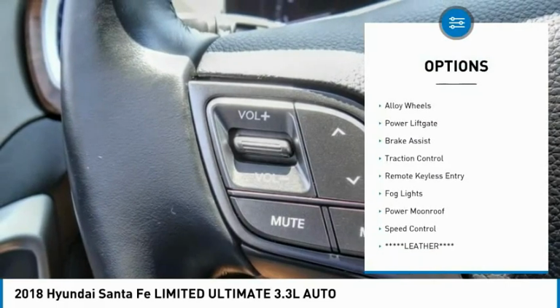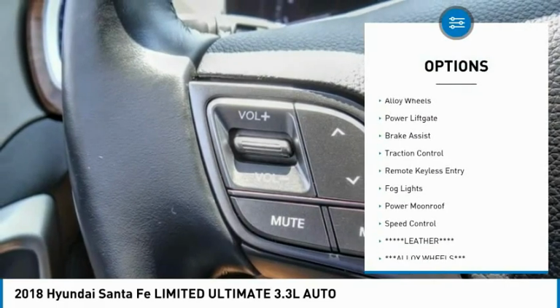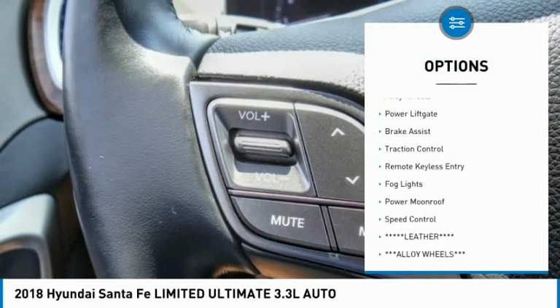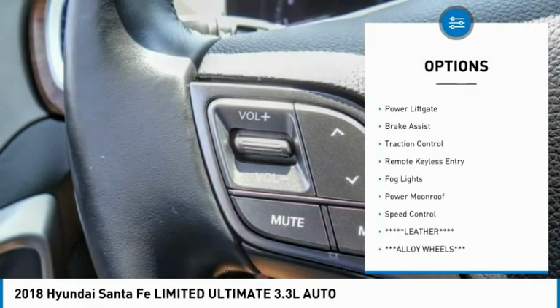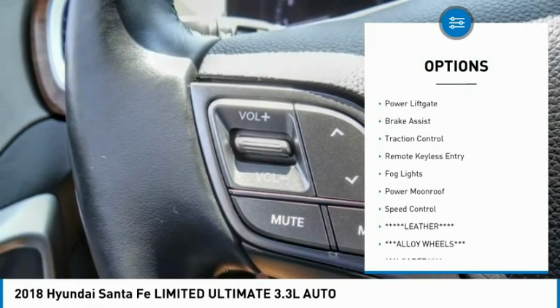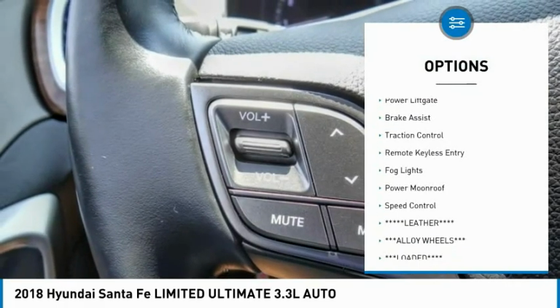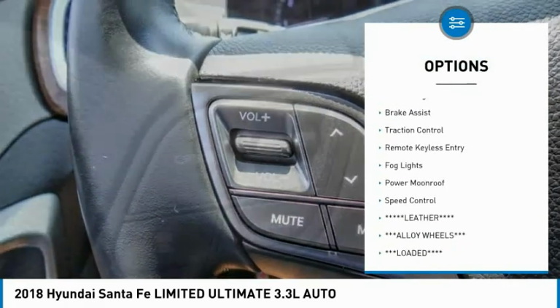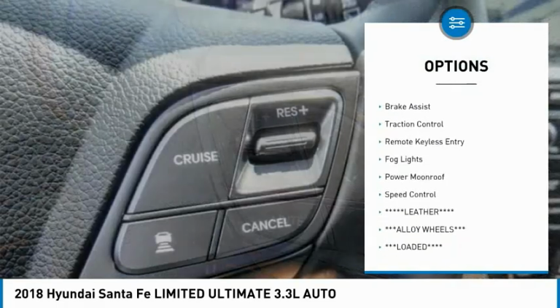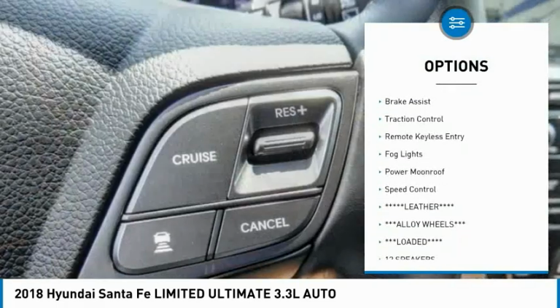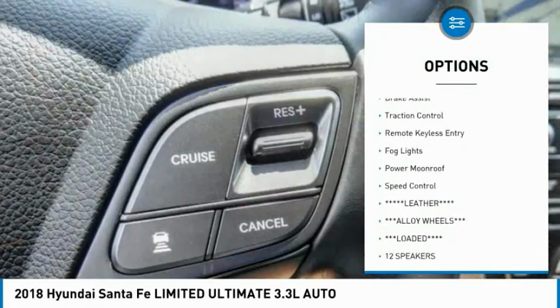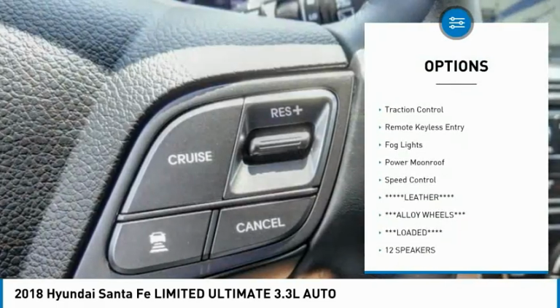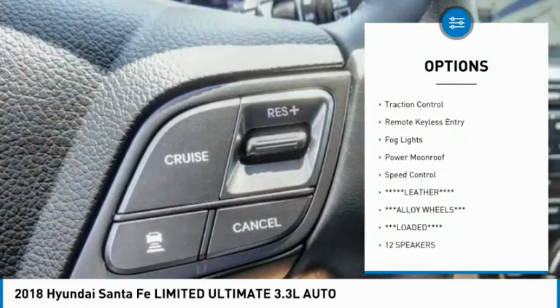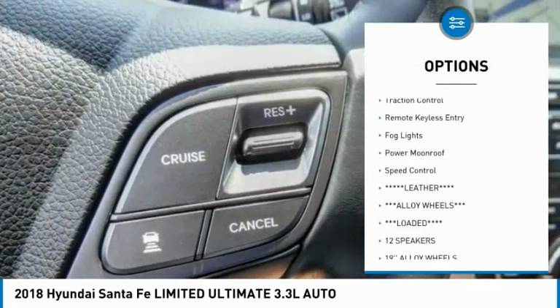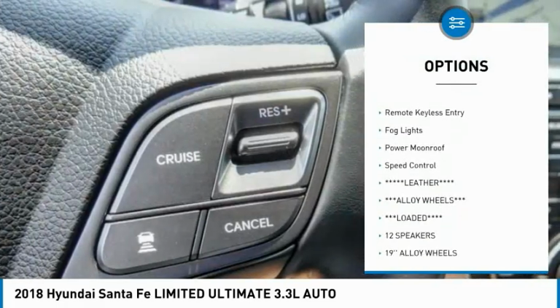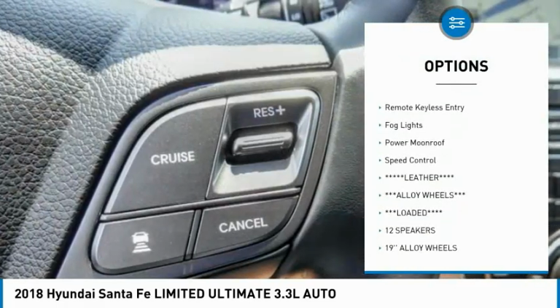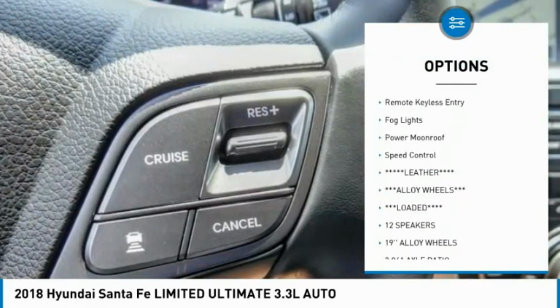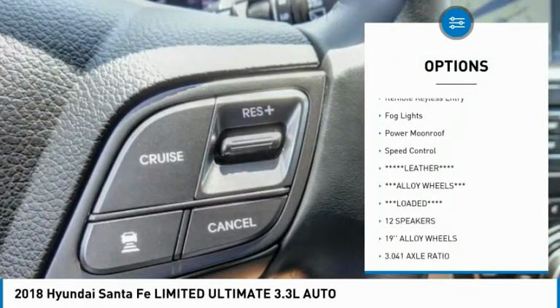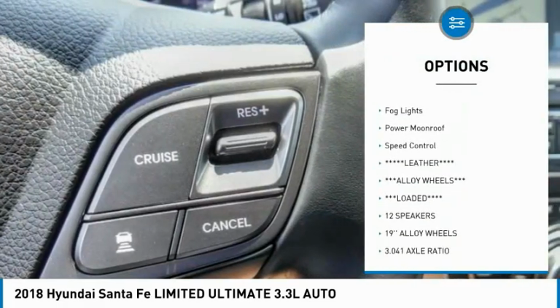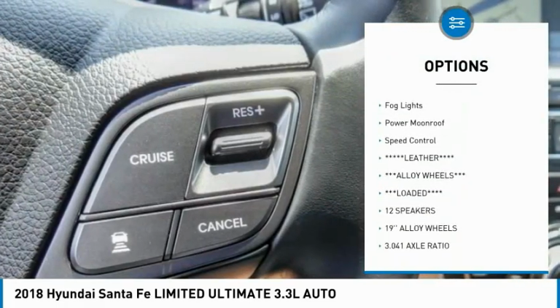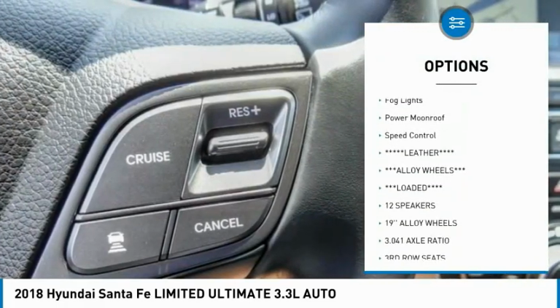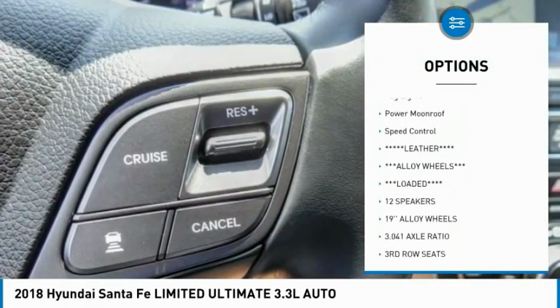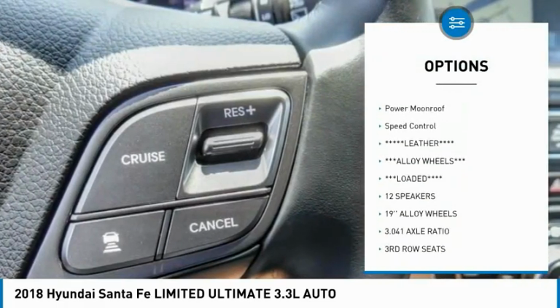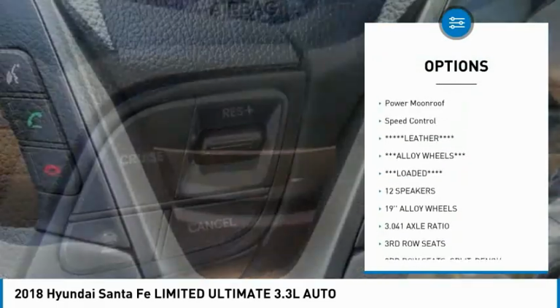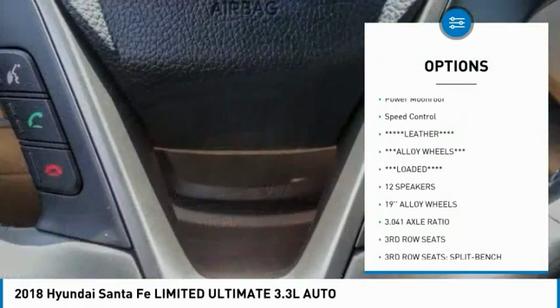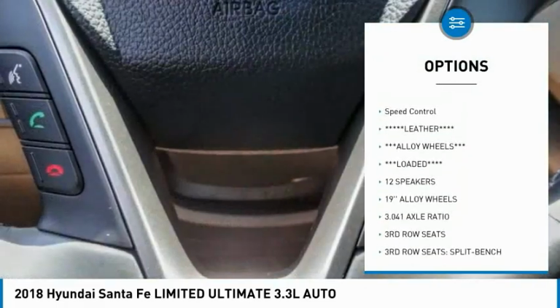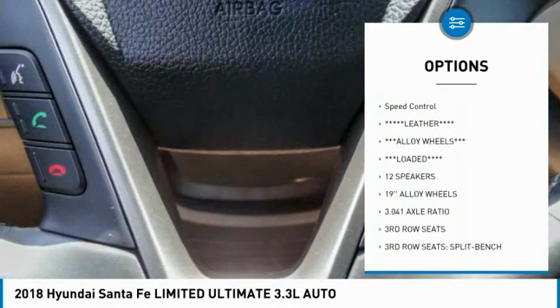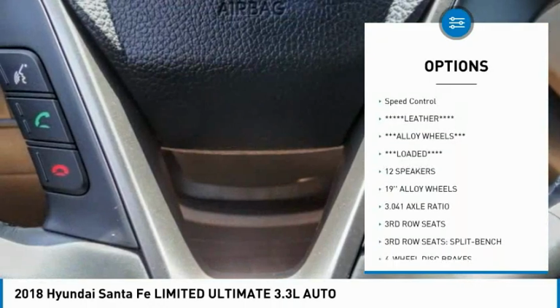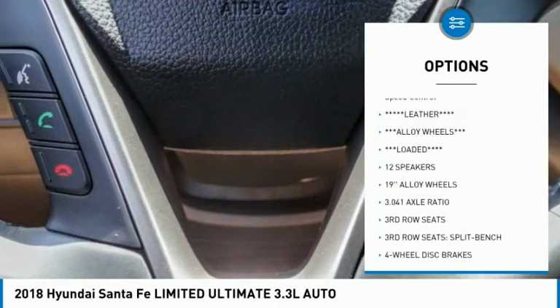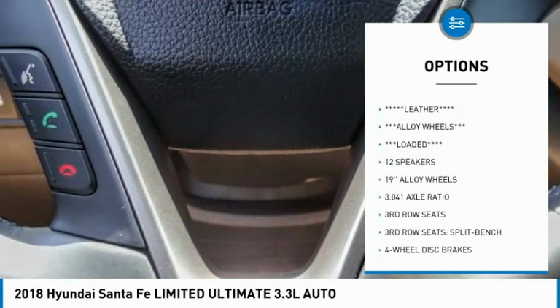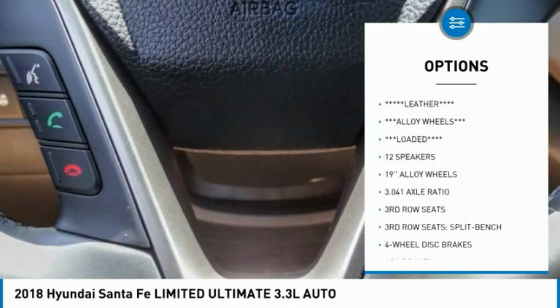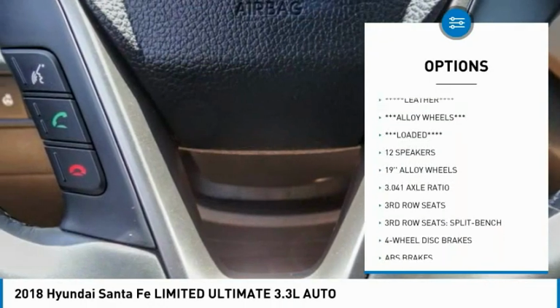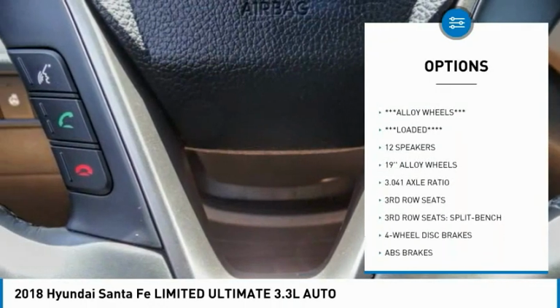electronic stability control, alloy wheels, power liftgate, brake assist,